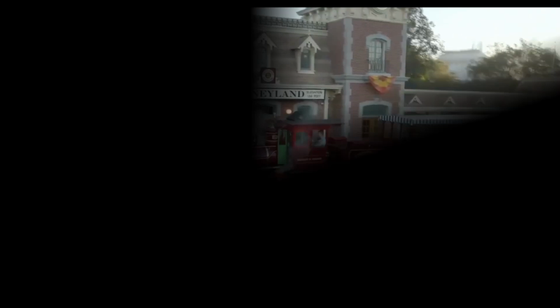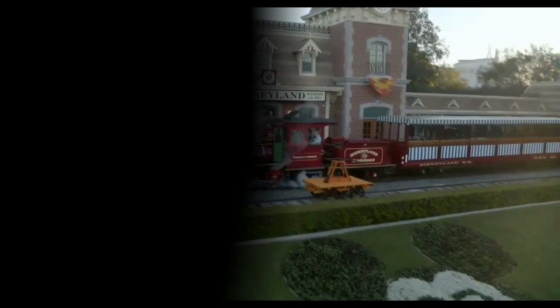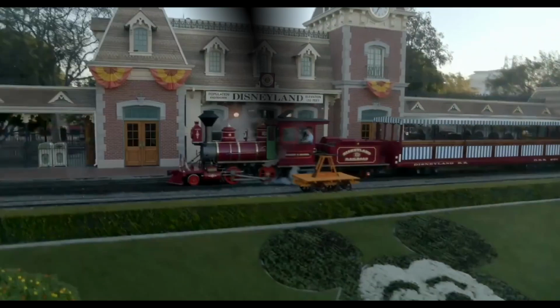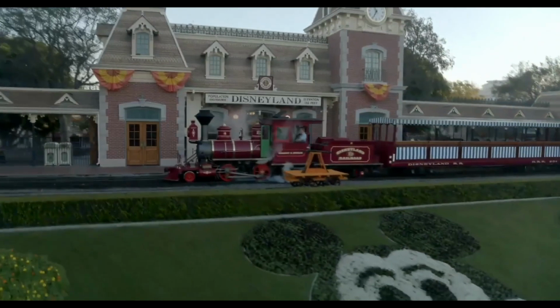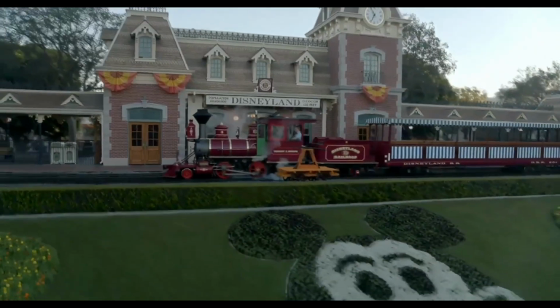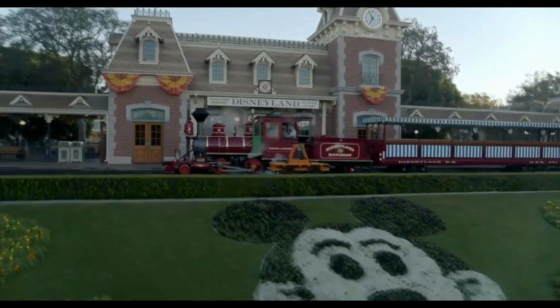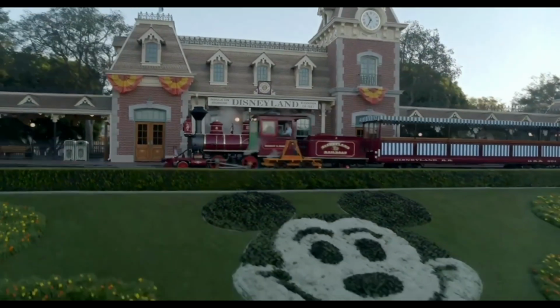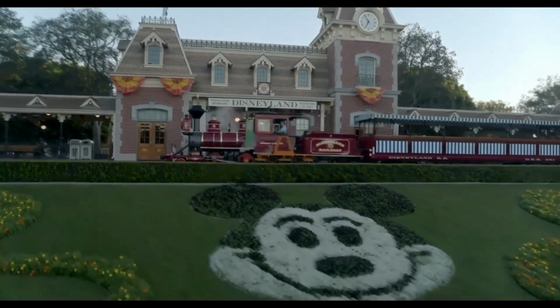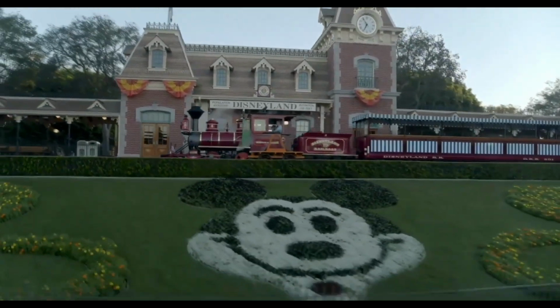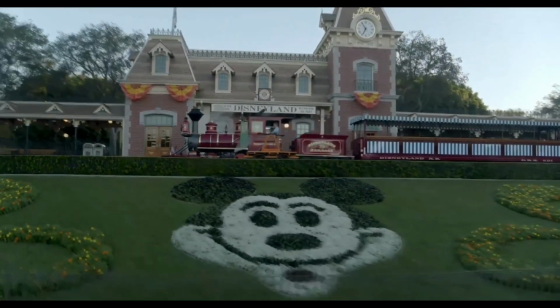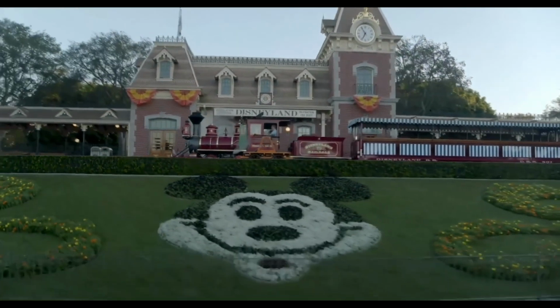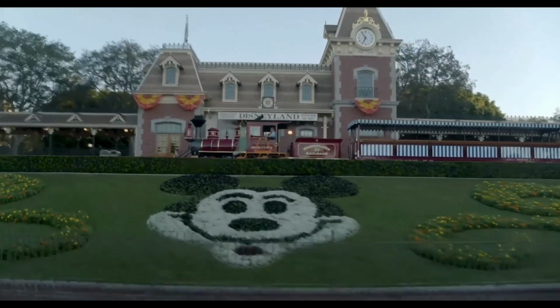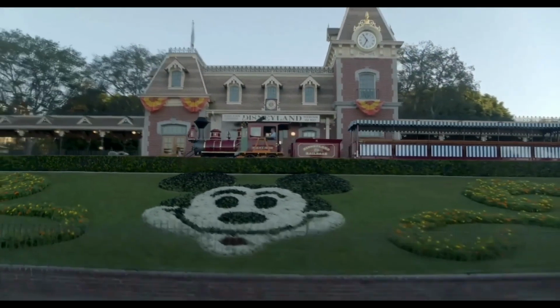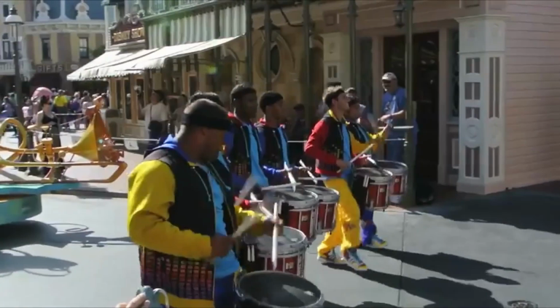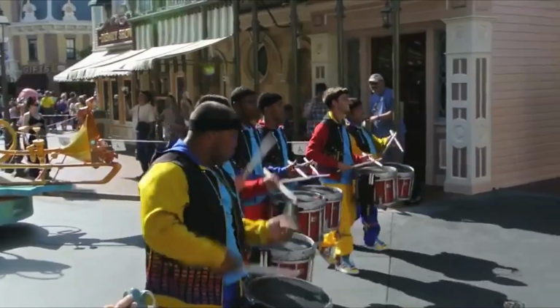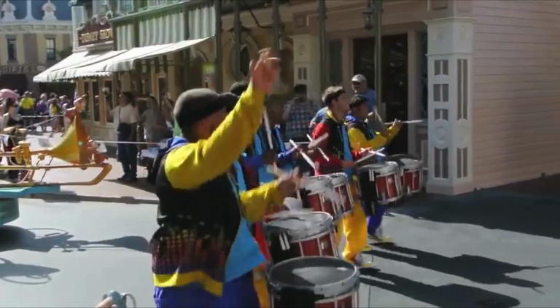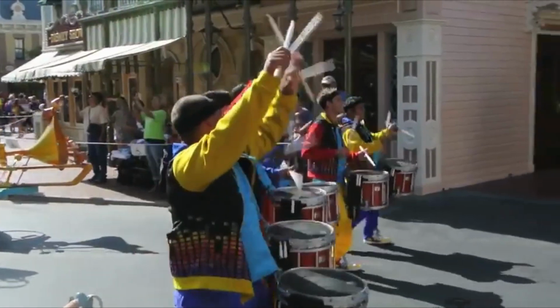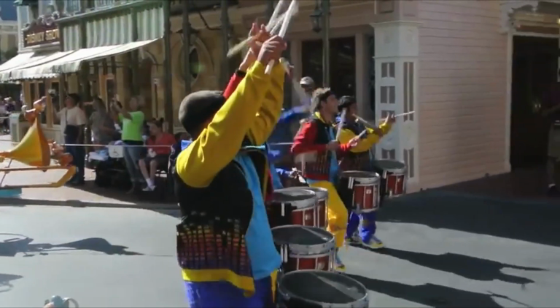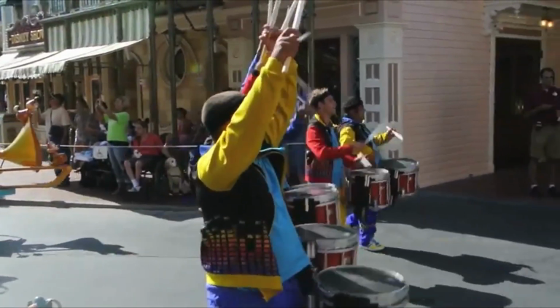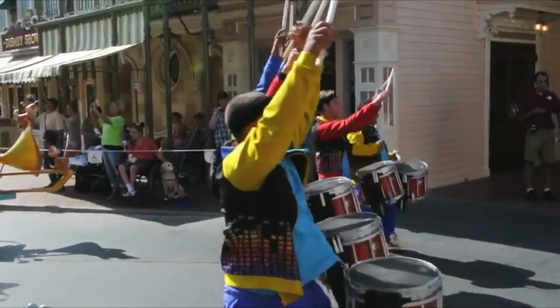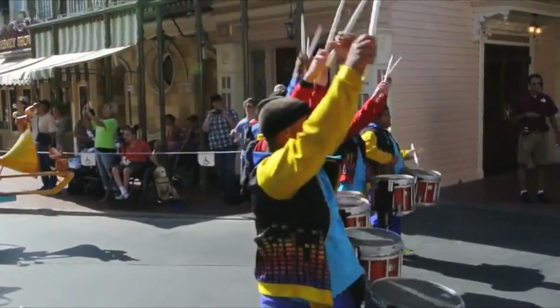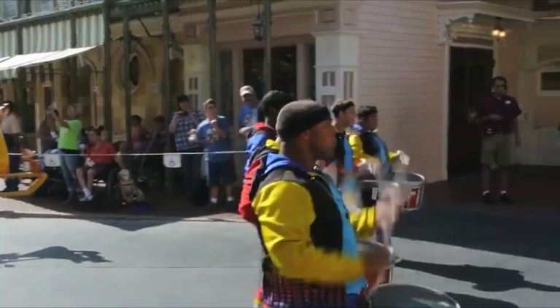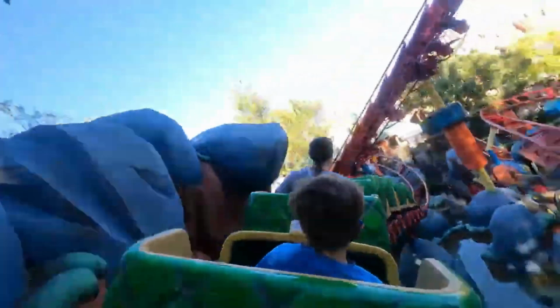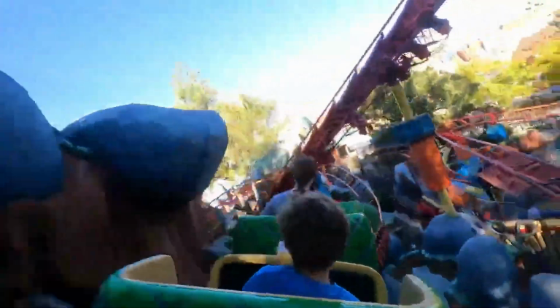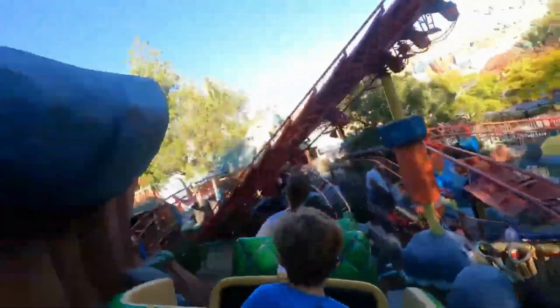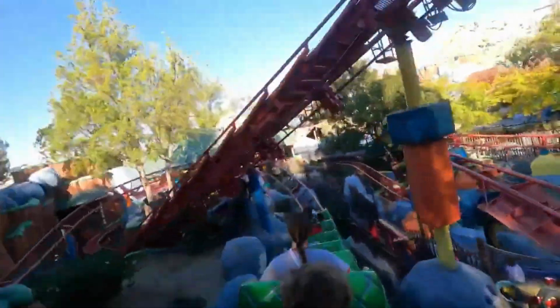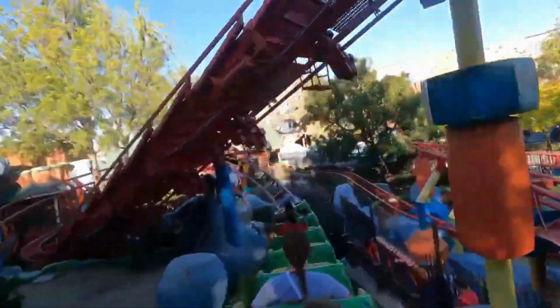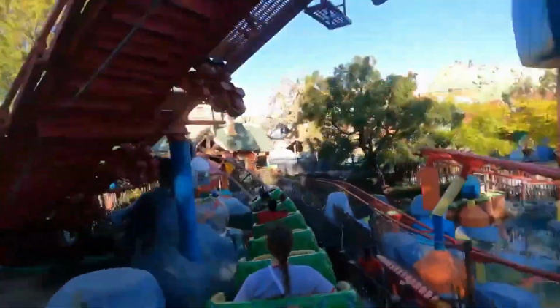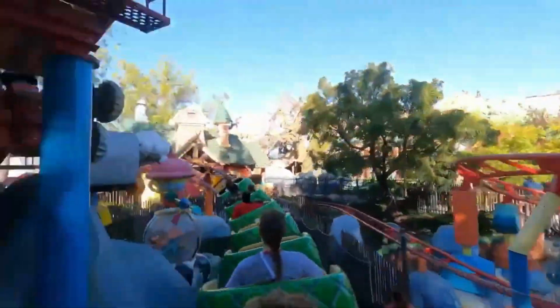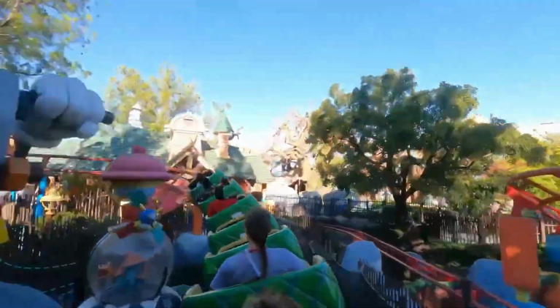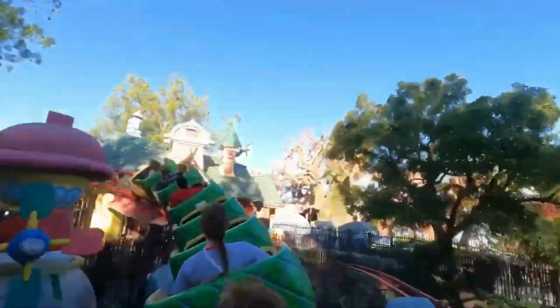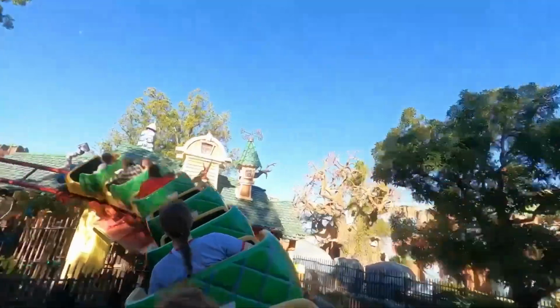Hi there, Mouseketeers! Welcome to the Disneyland Beat, where our toes tap to a Disneyland drum, and we always whistle while we work.